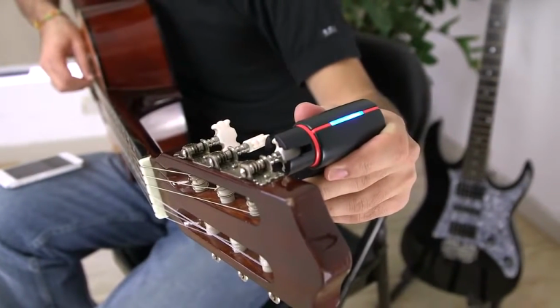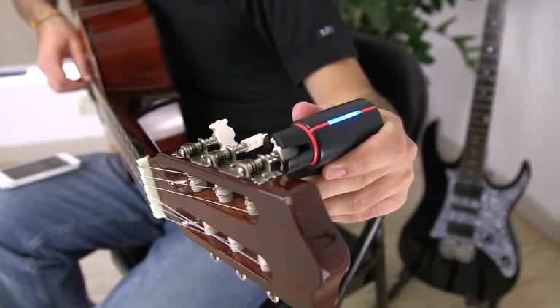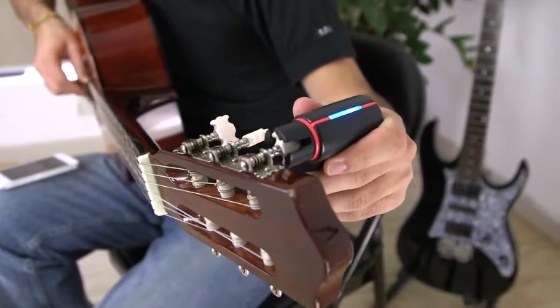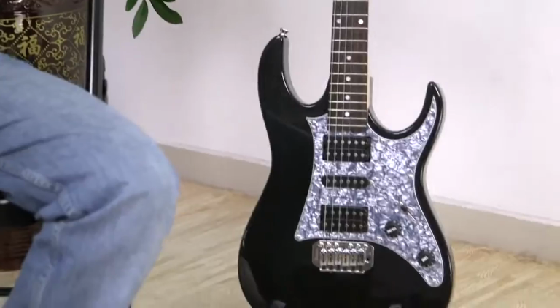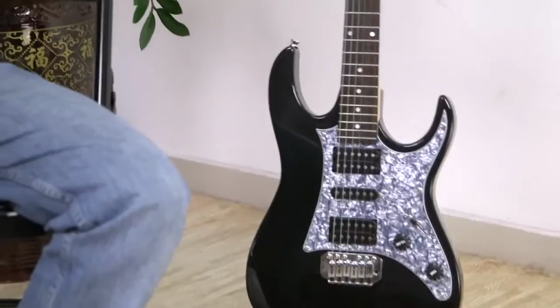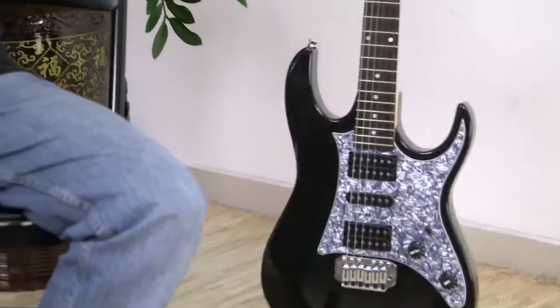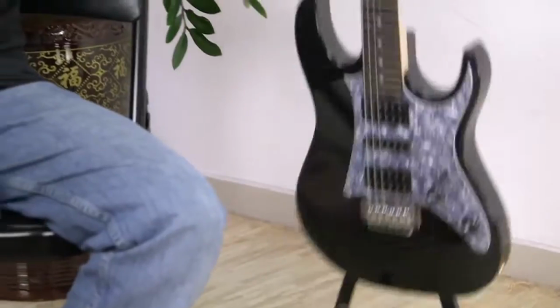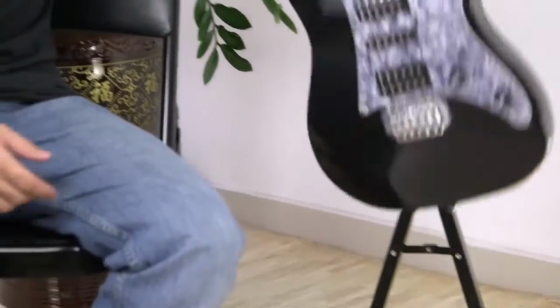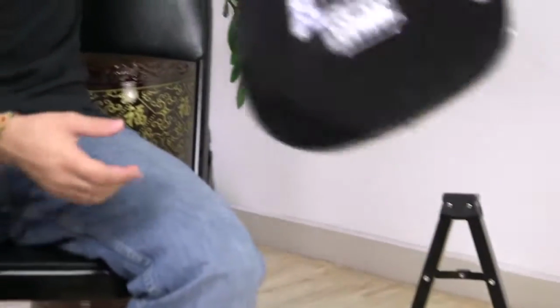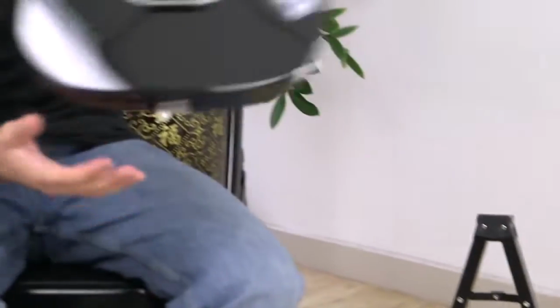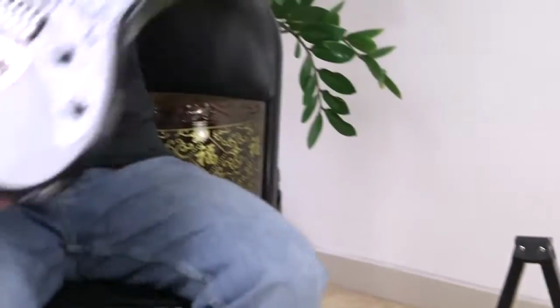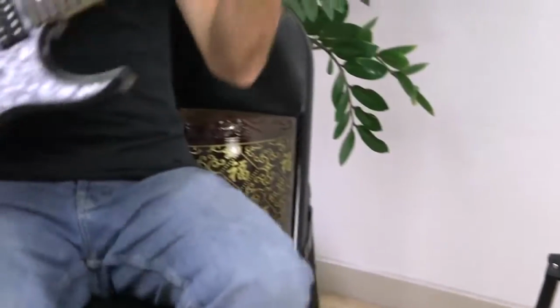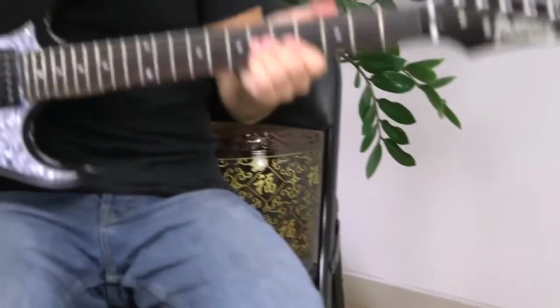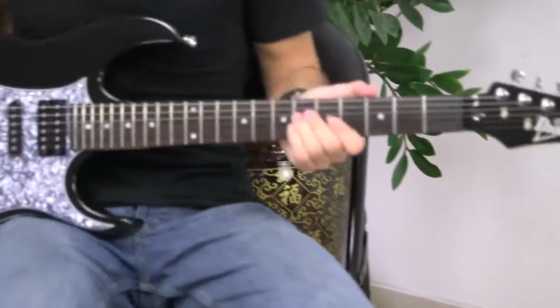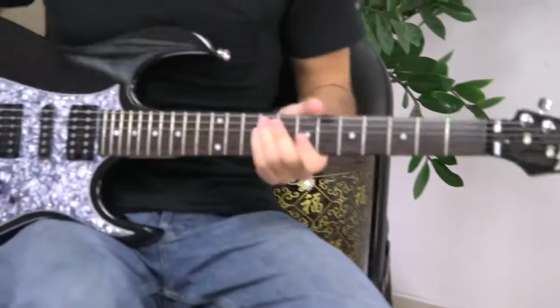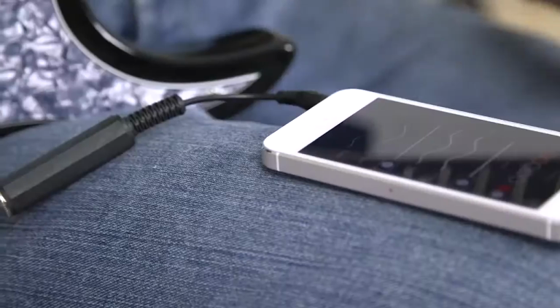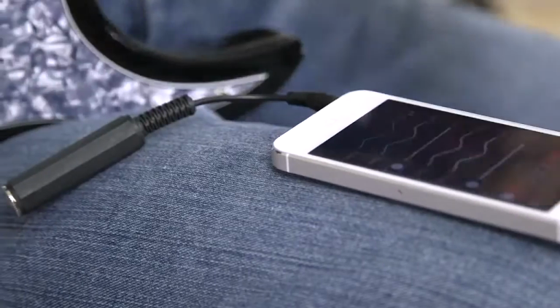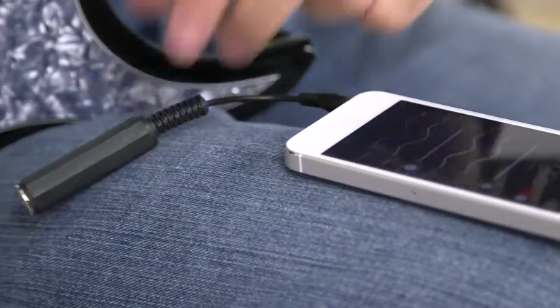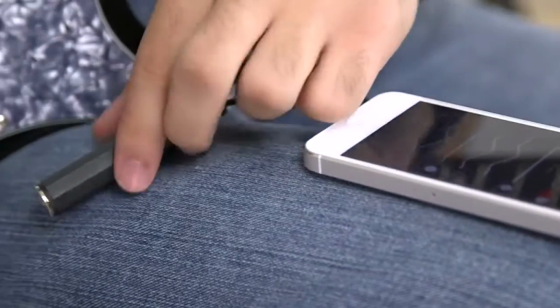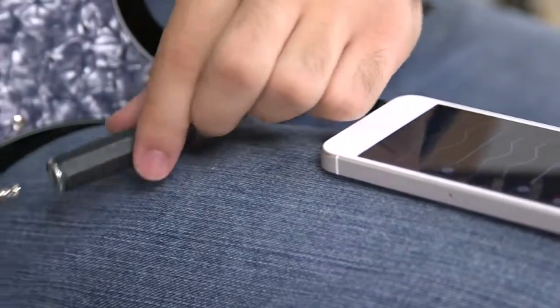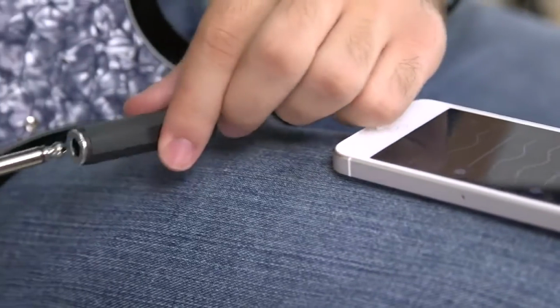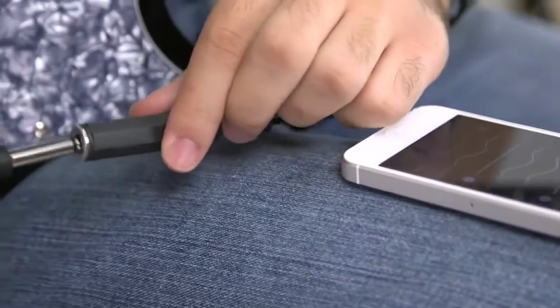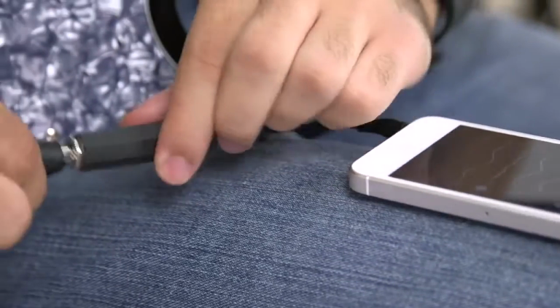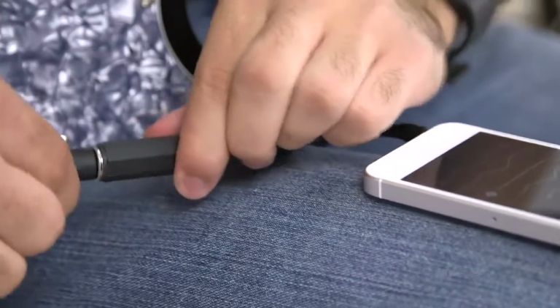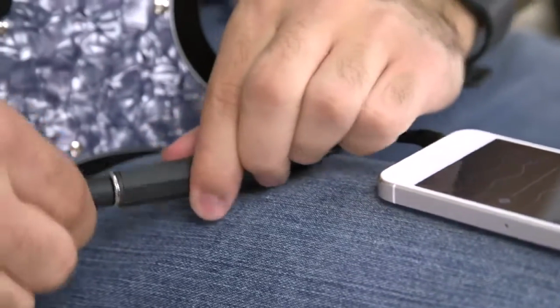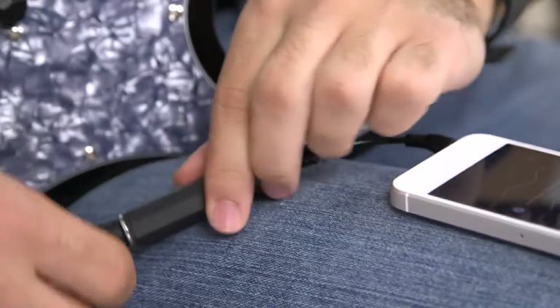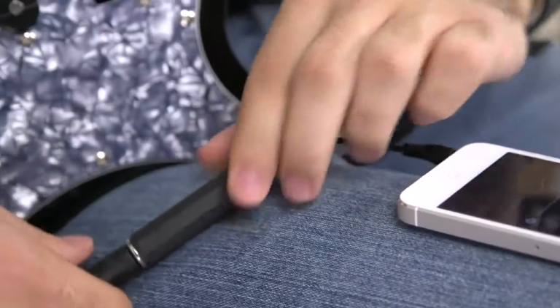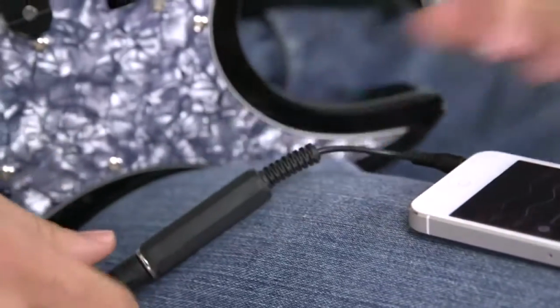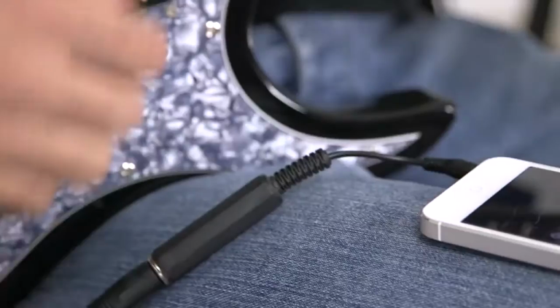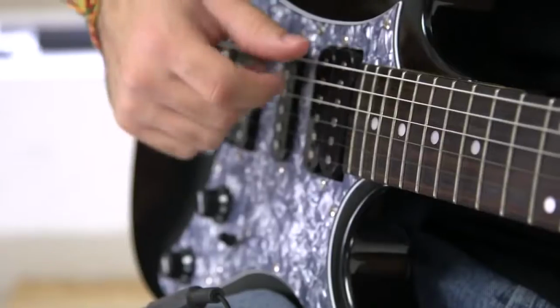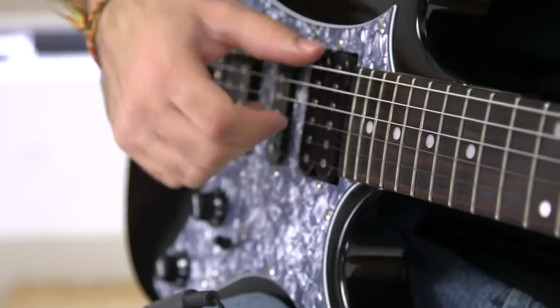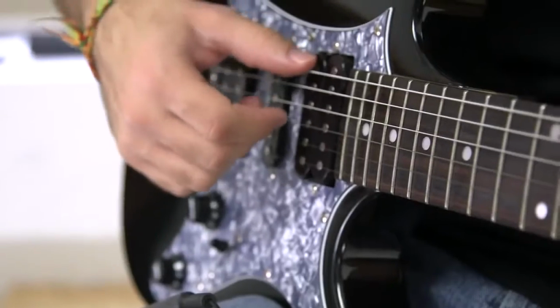And if you're tuning an electric guitar, you can also directly plug it into our adapter, making it easier to tune in very noisy environments.